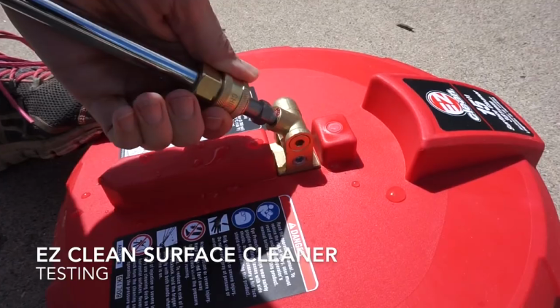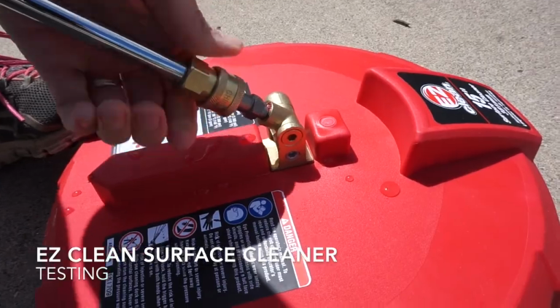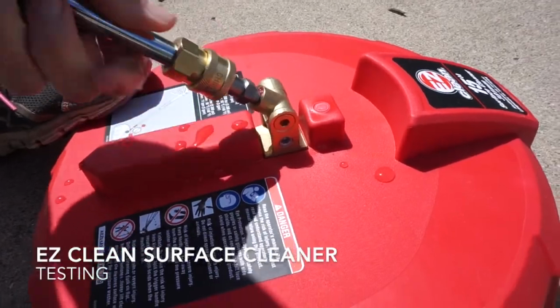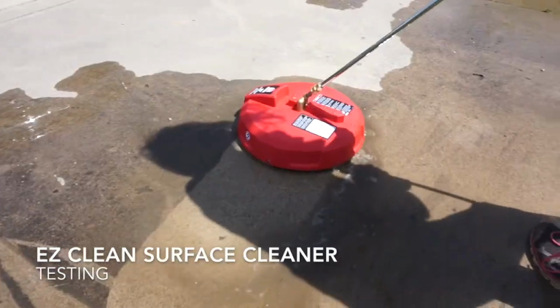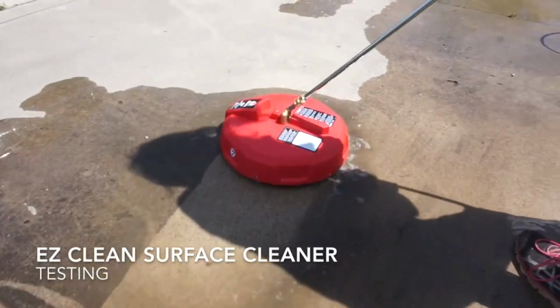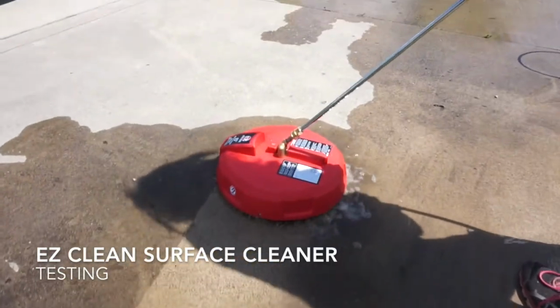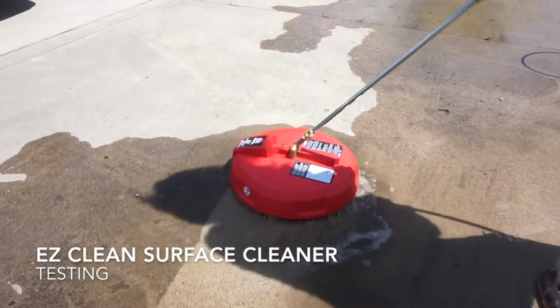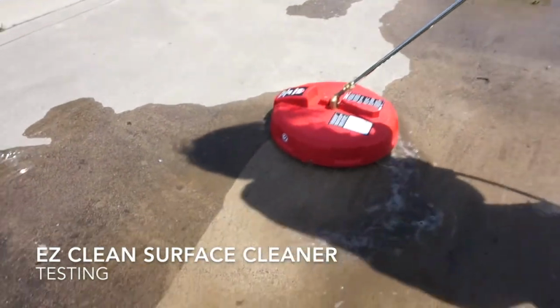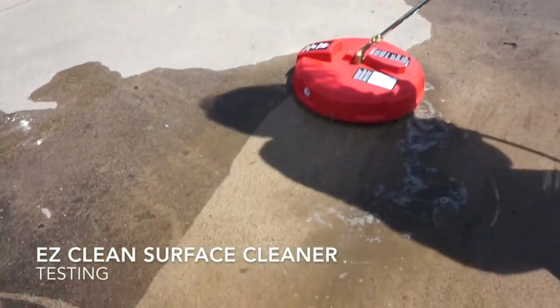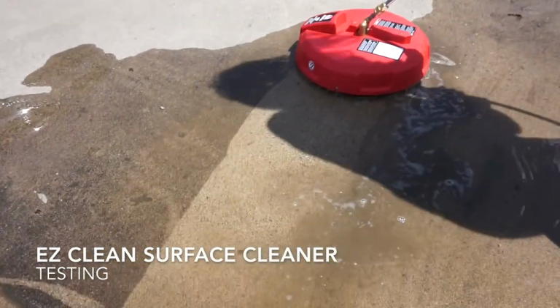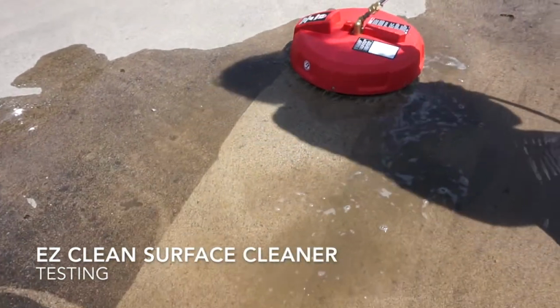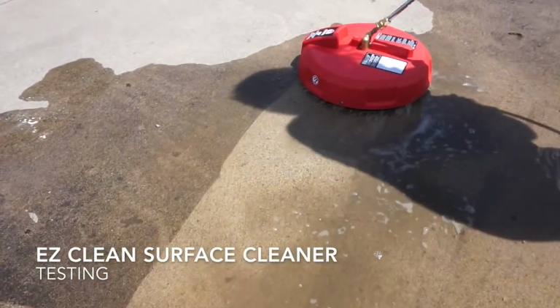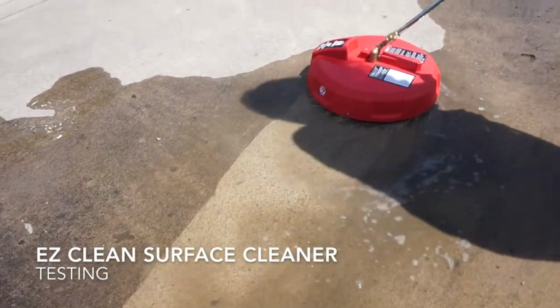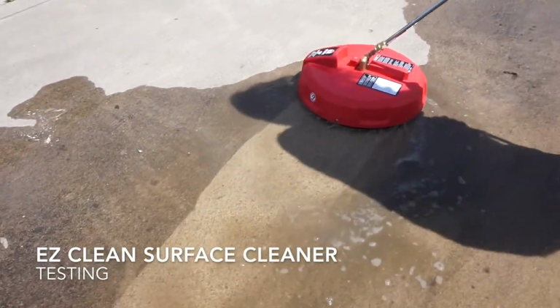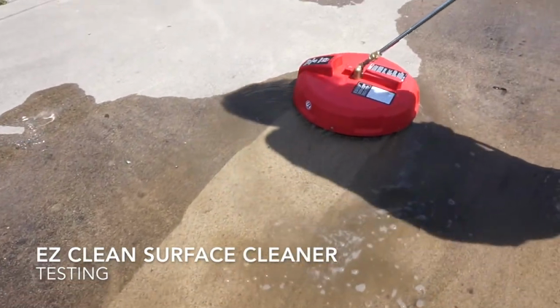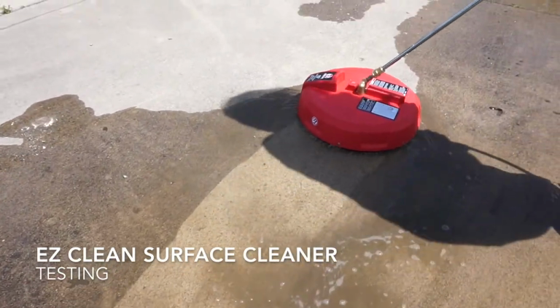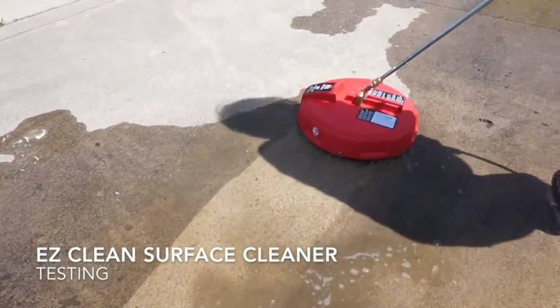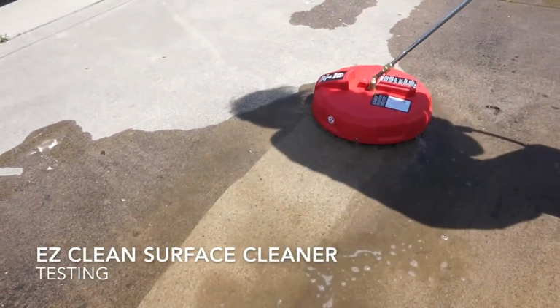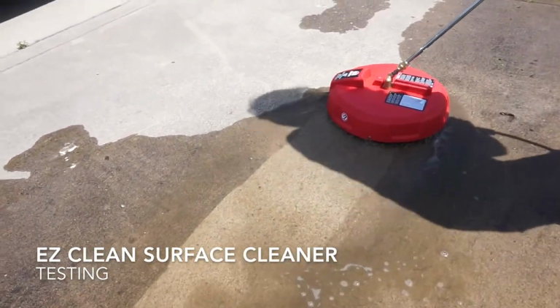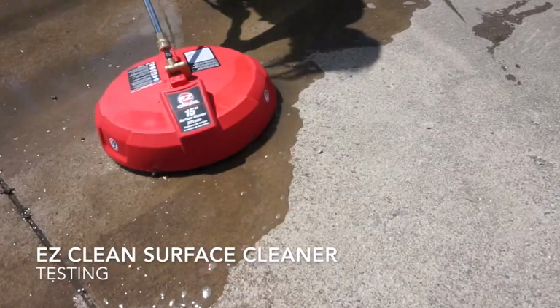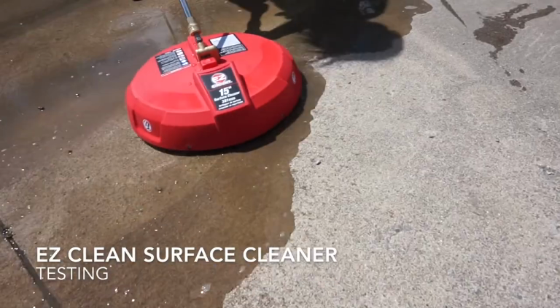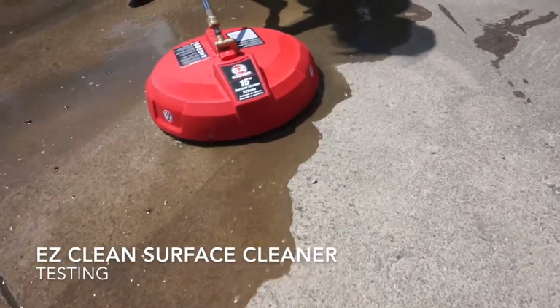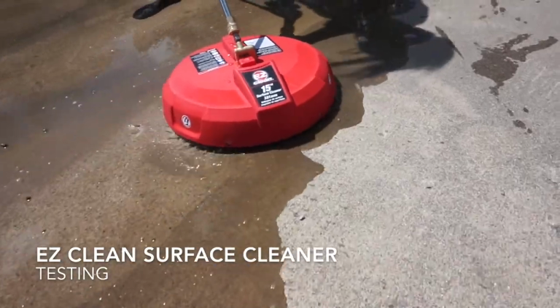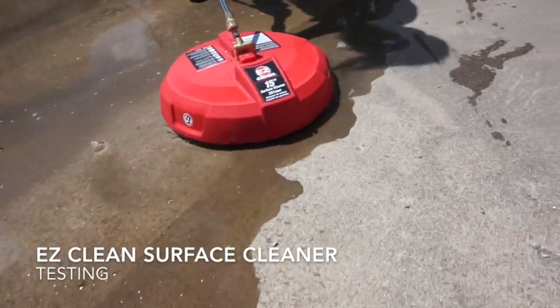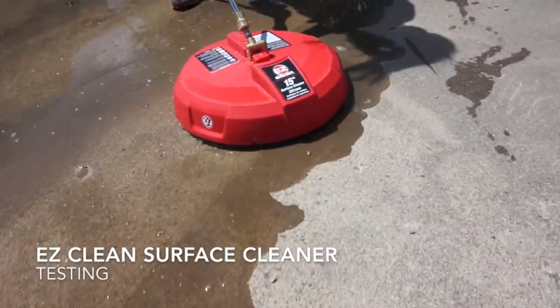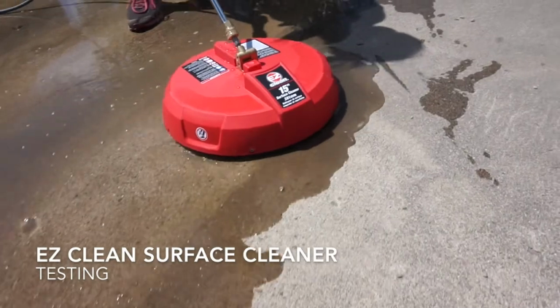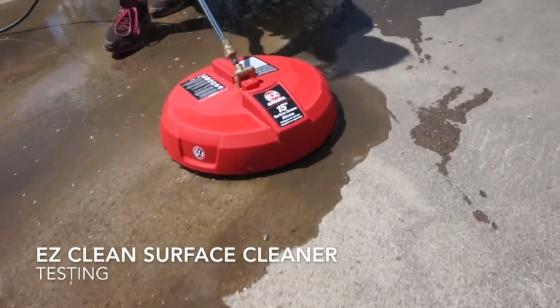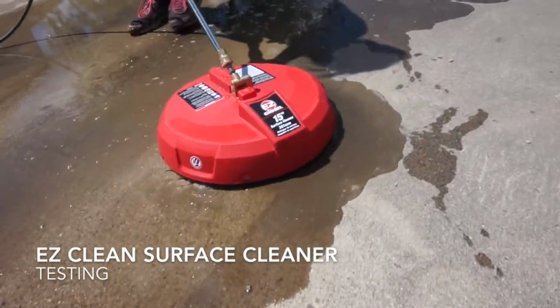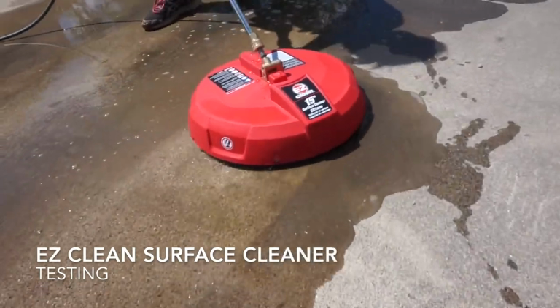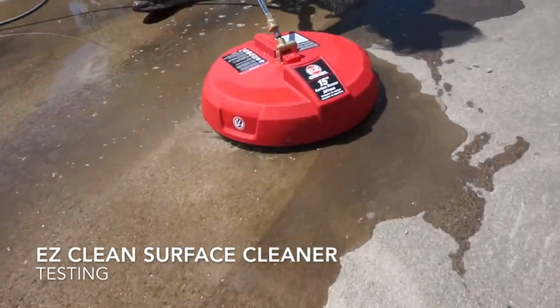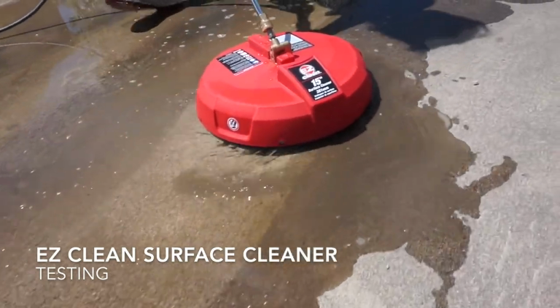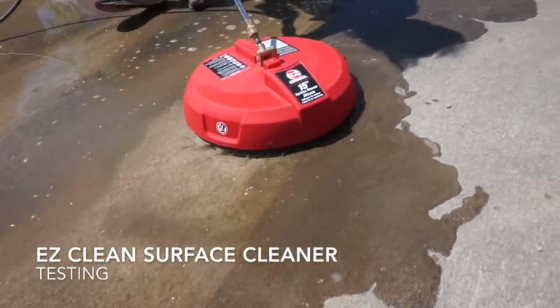Next, the EasyClean surface cleaner clicks in simply like a nozzle. Then it works like a broom for your concrete. It's great.